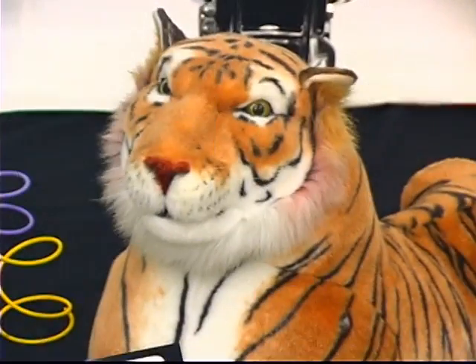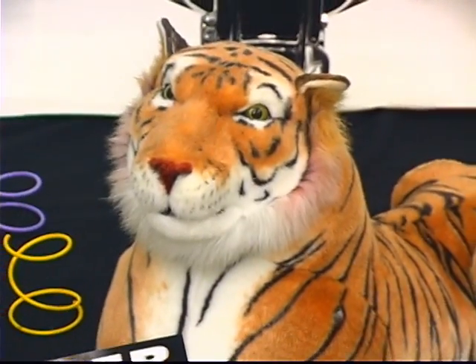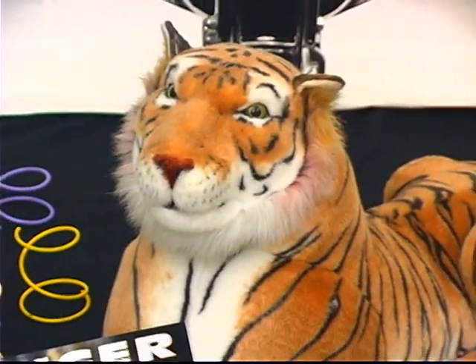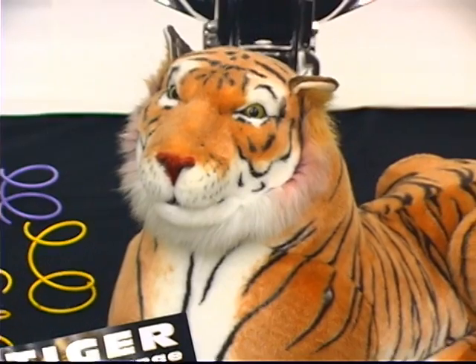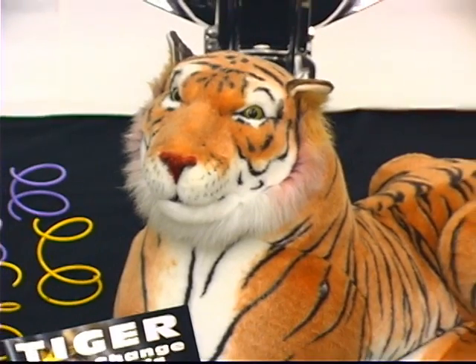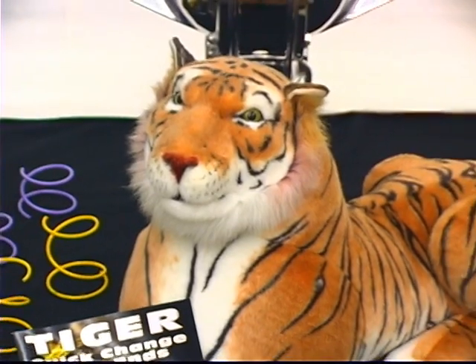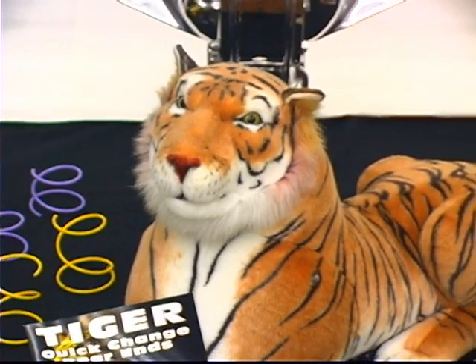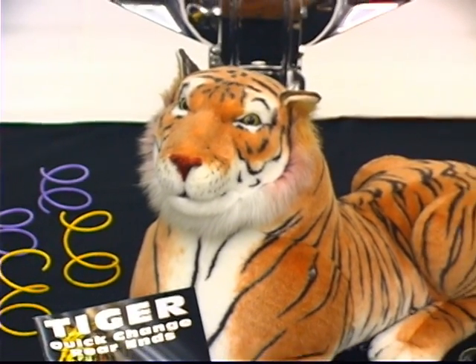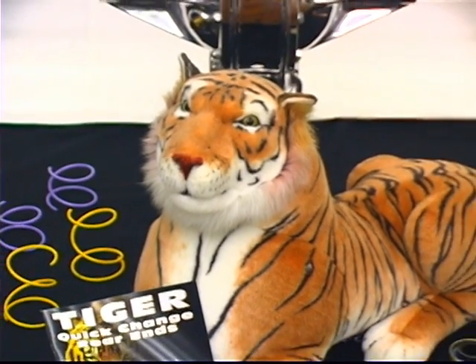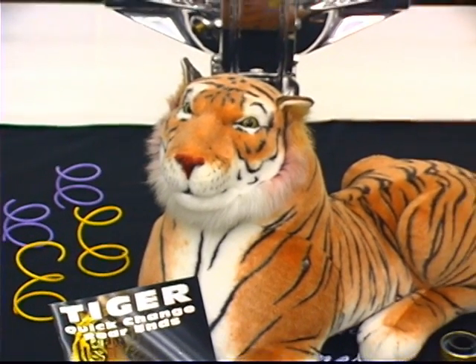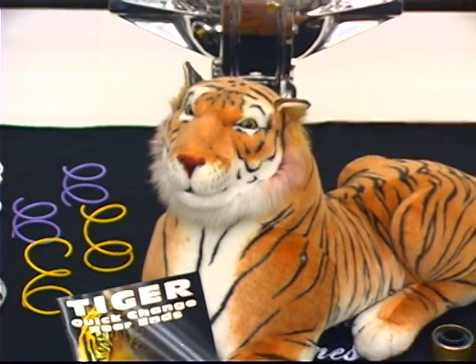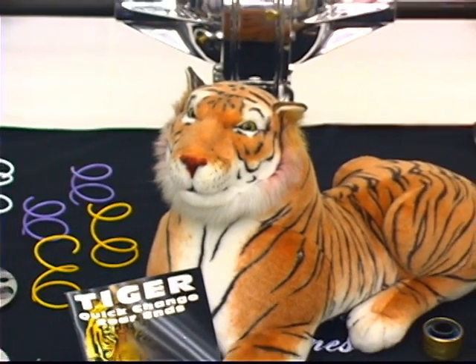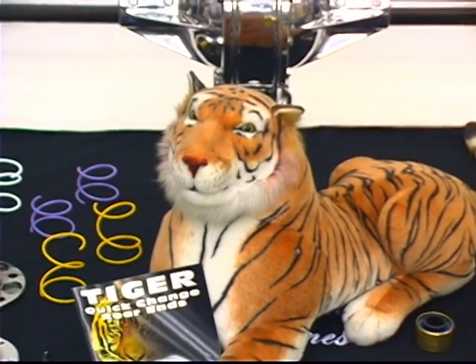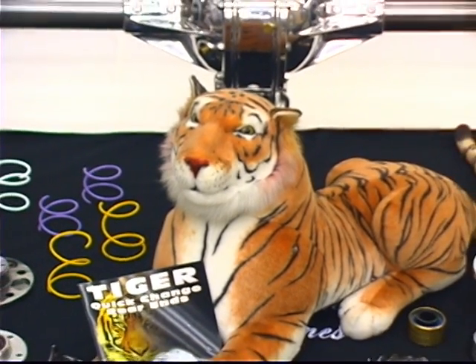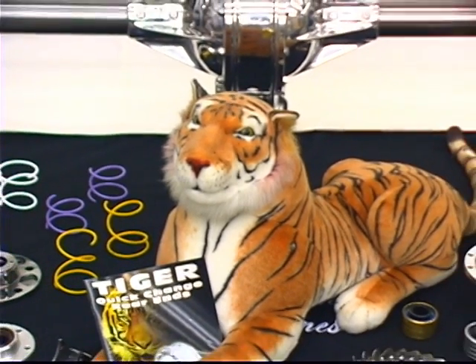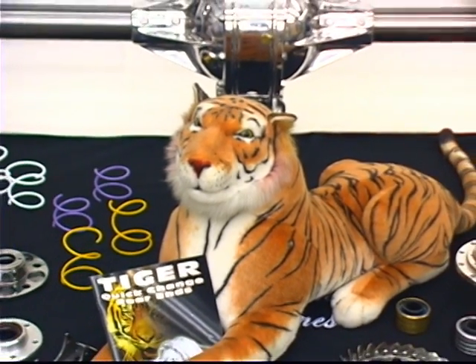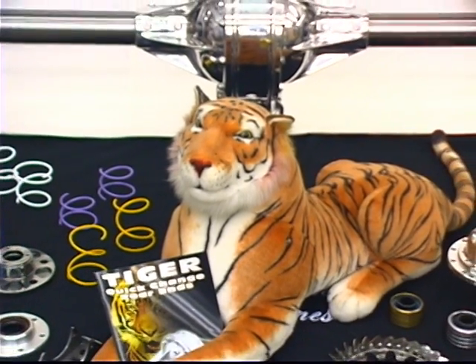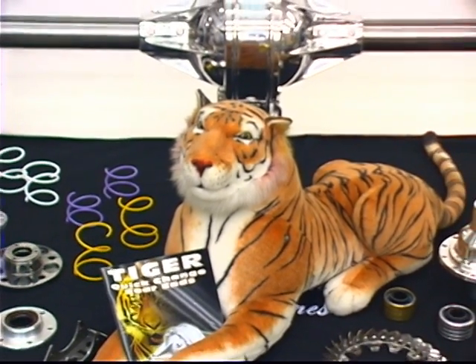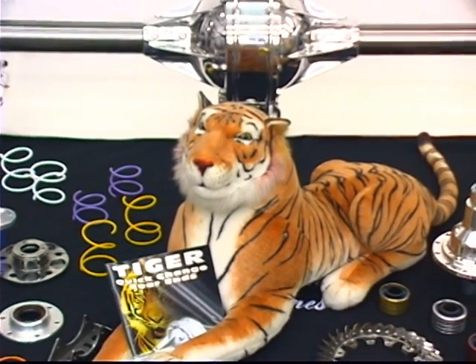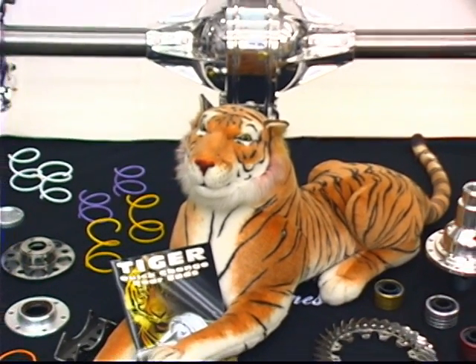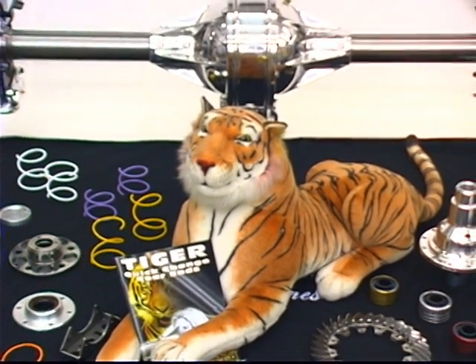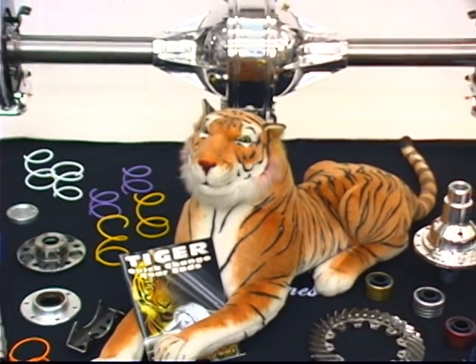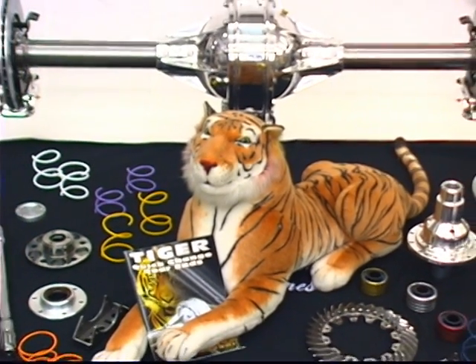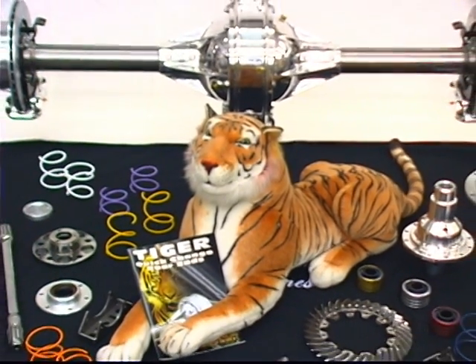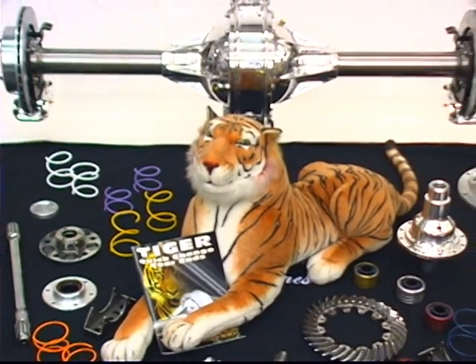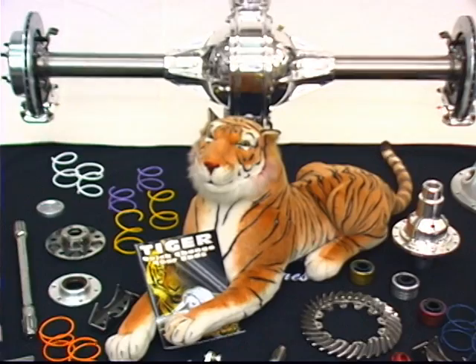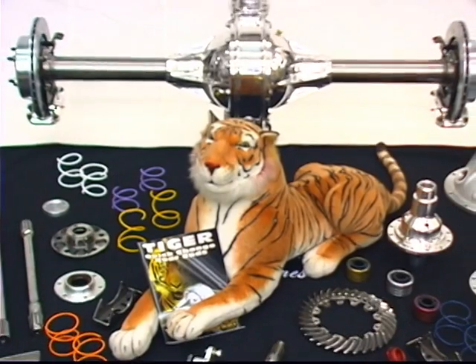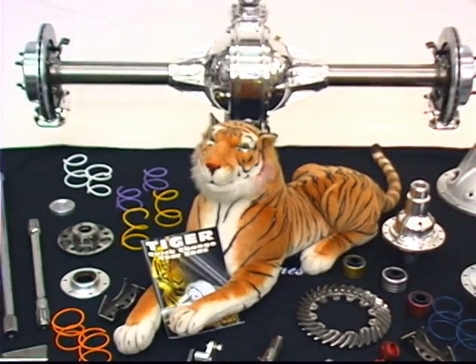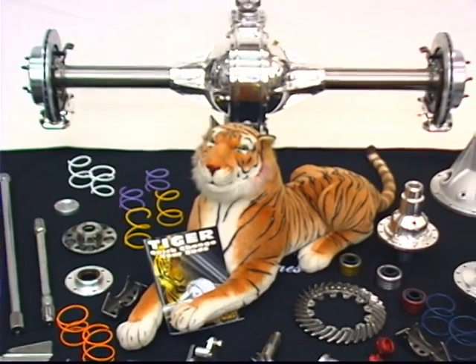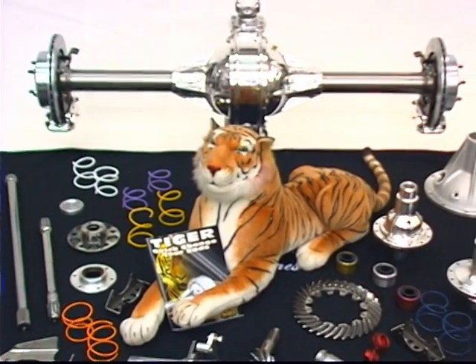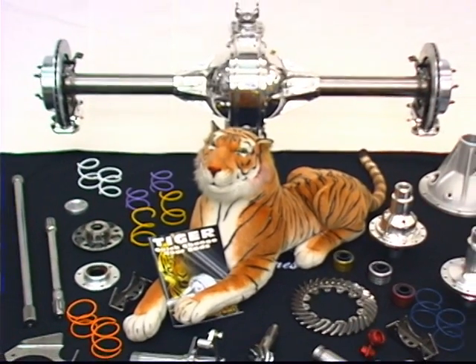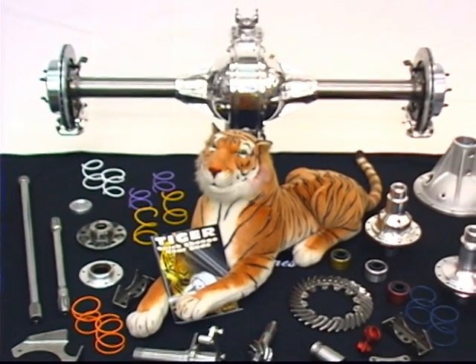Now your whole car is race ready. Tiger — low drag rear ends that are lighter, stronger and faster.